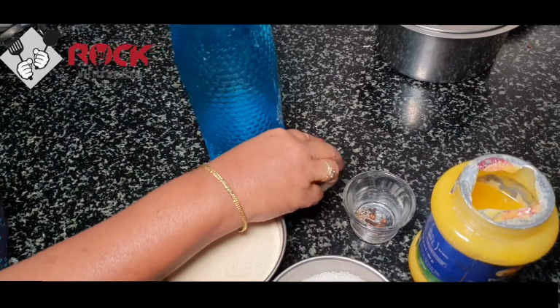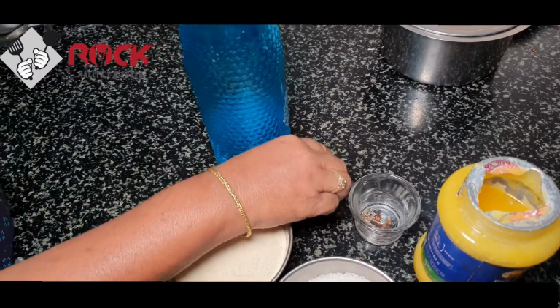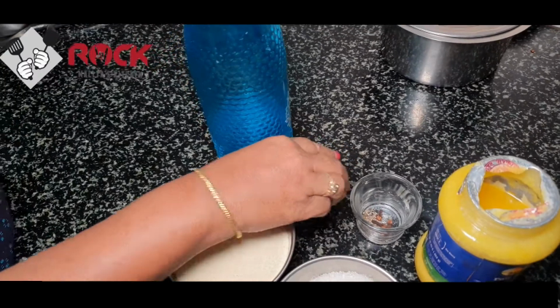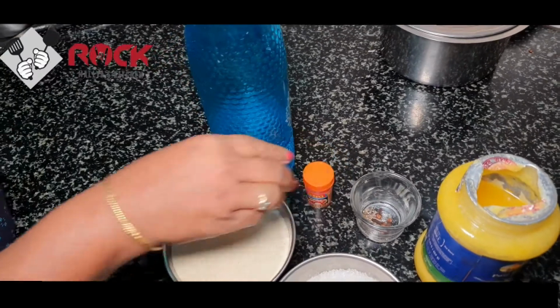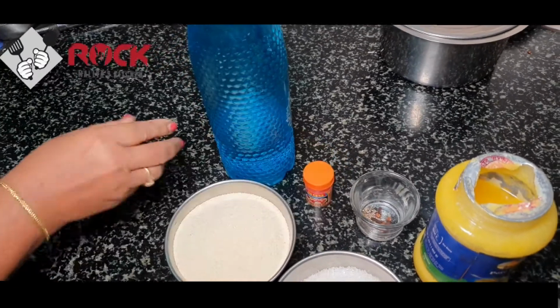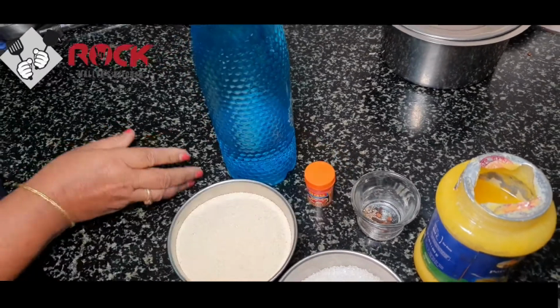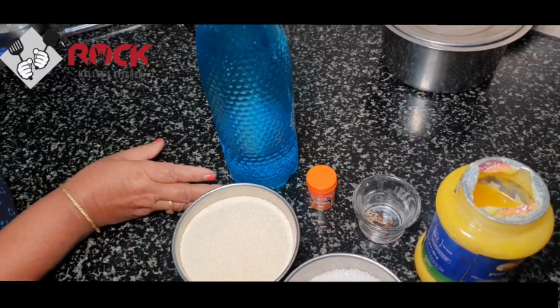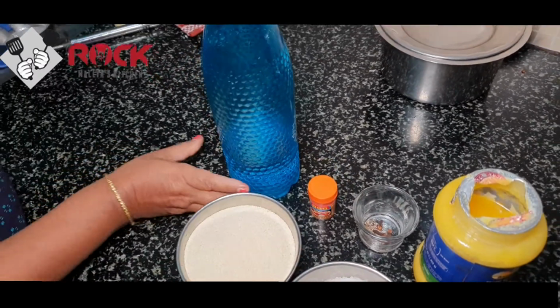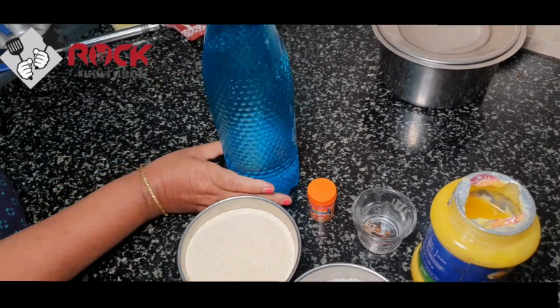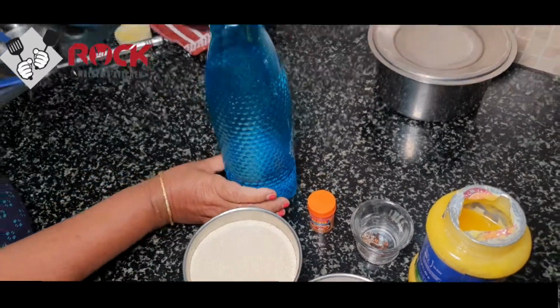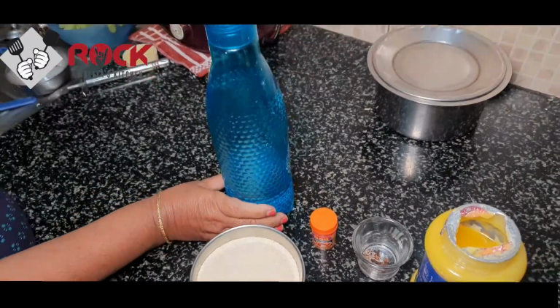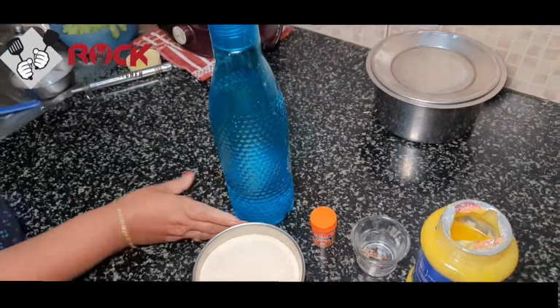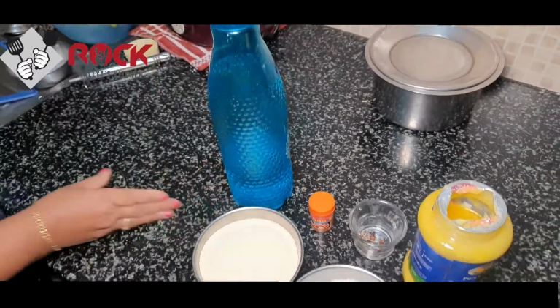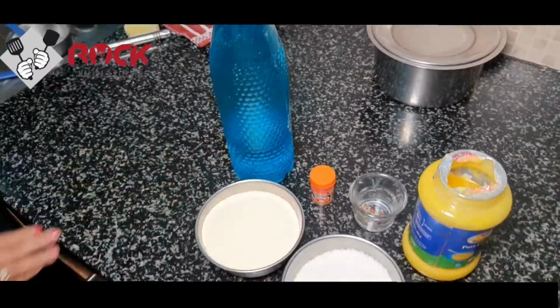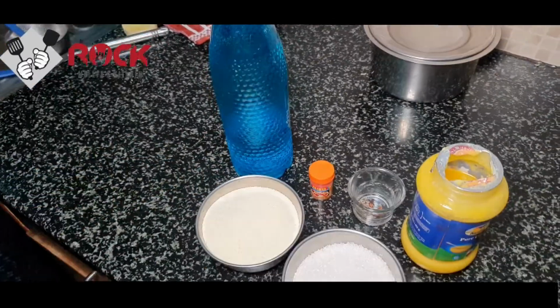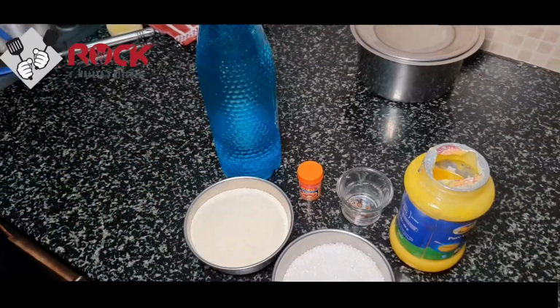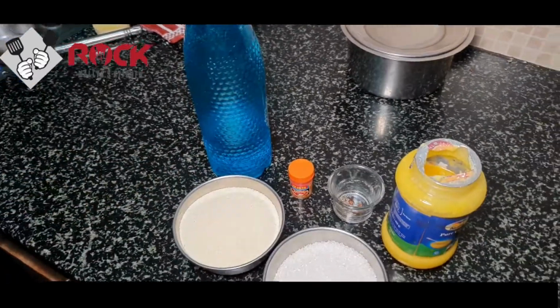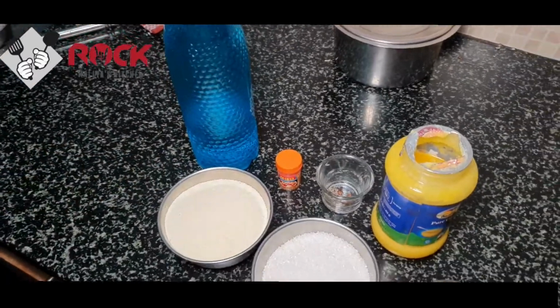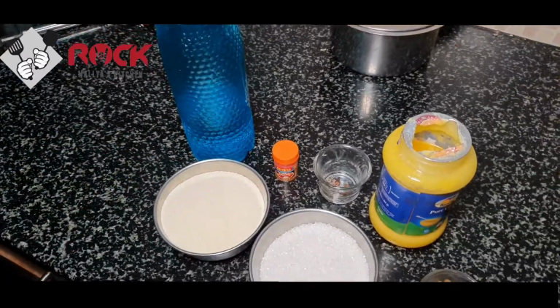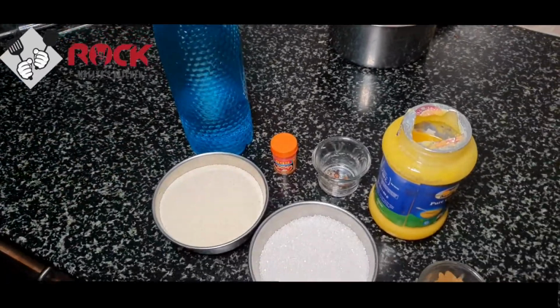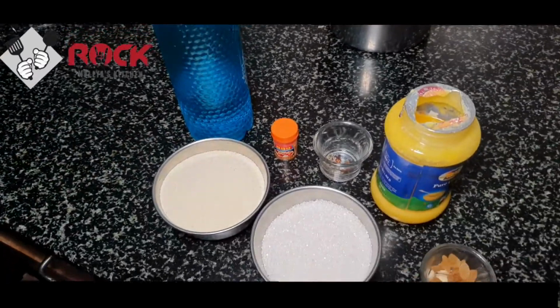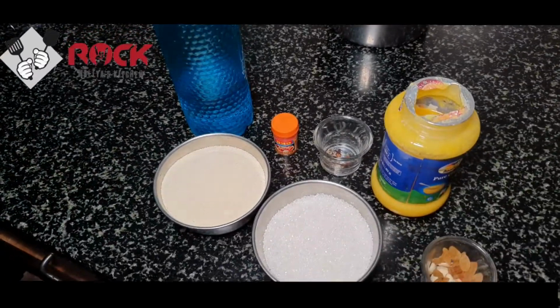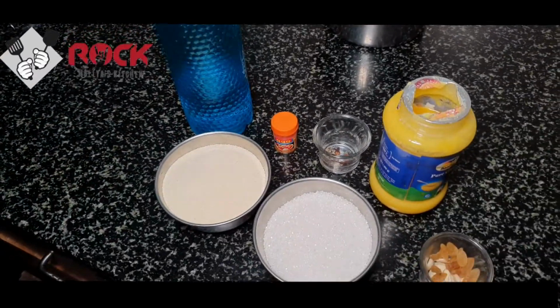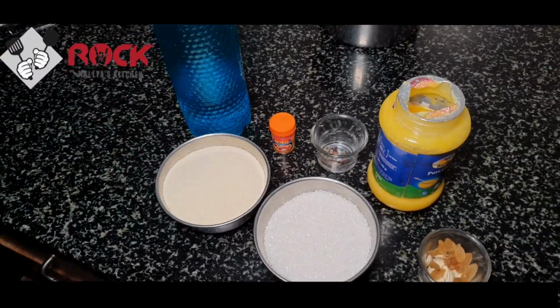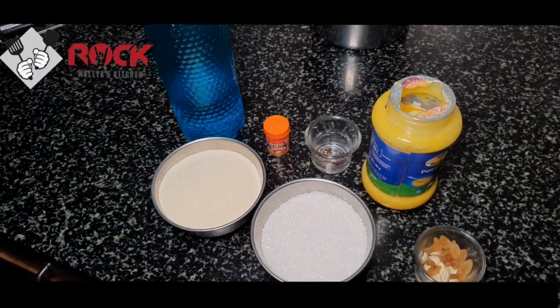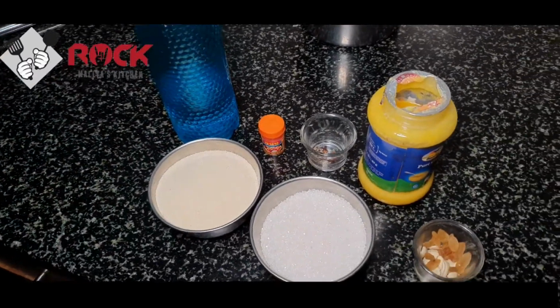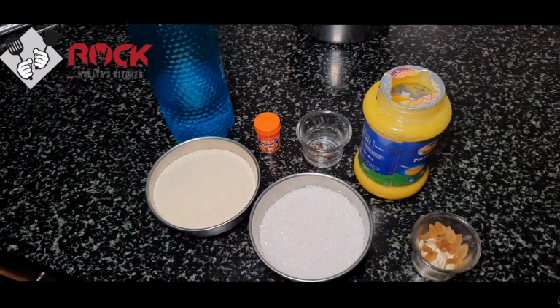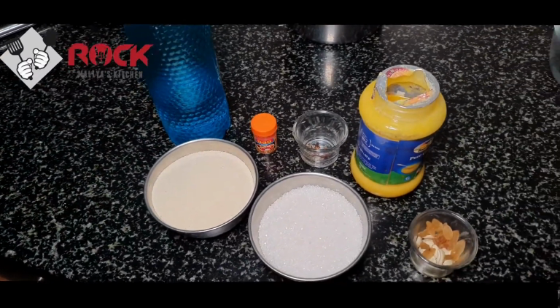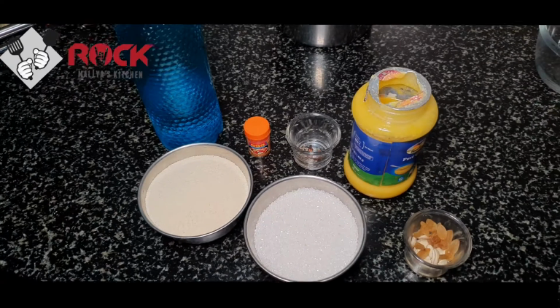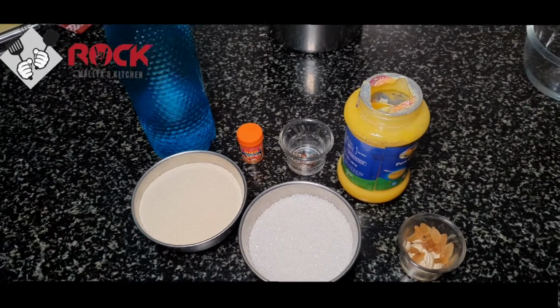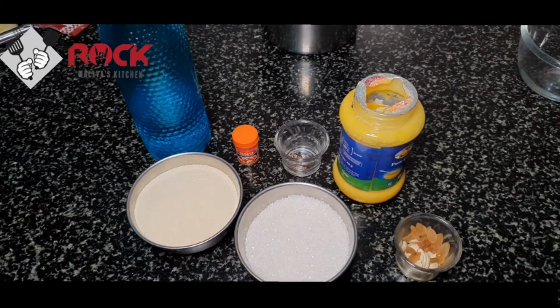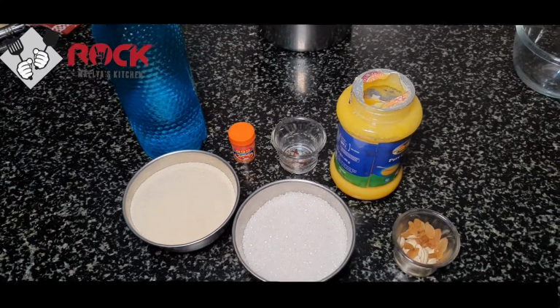Water and water. These items are prepared. We are going to finish the next procedure.